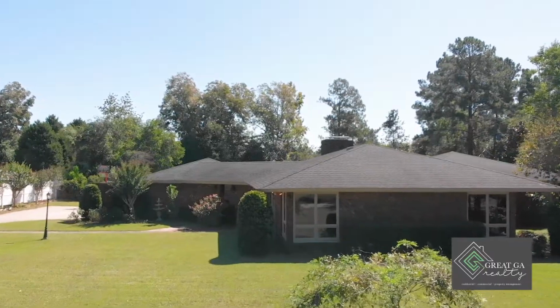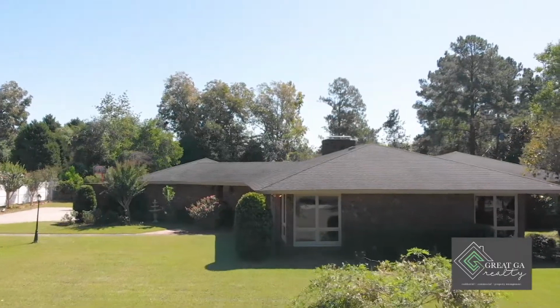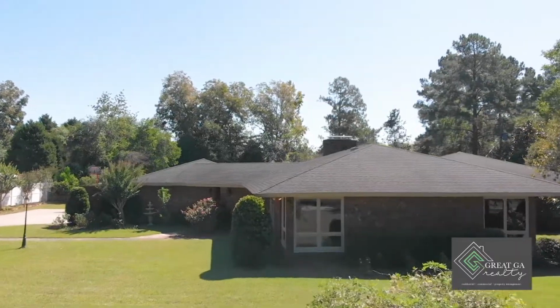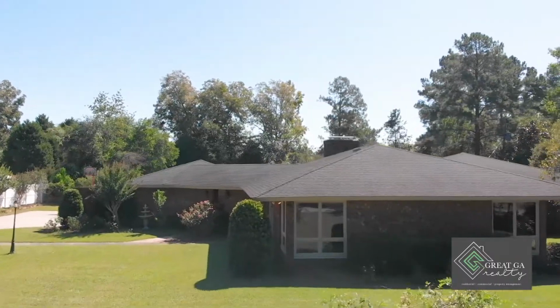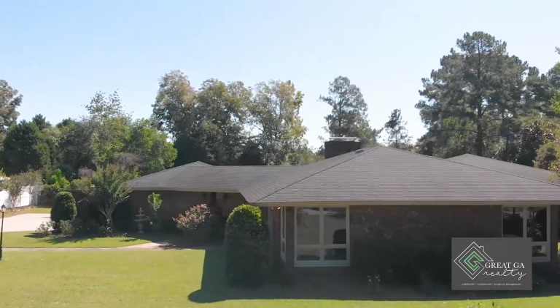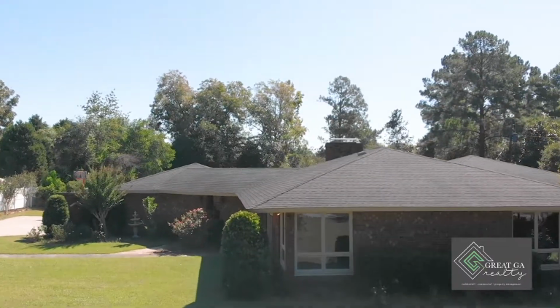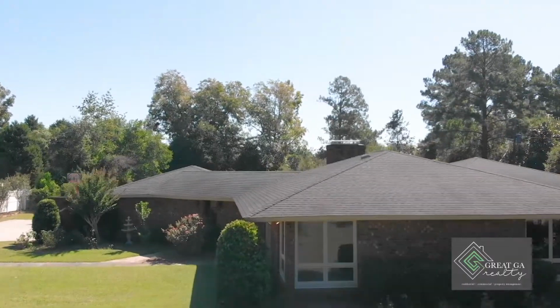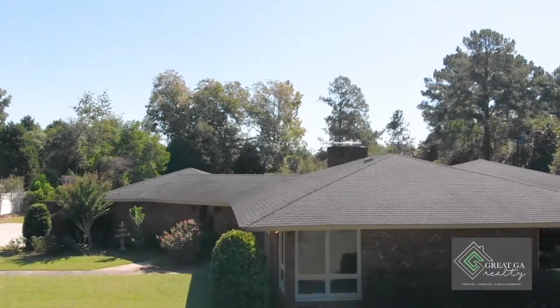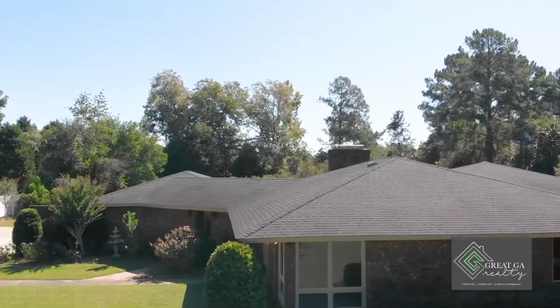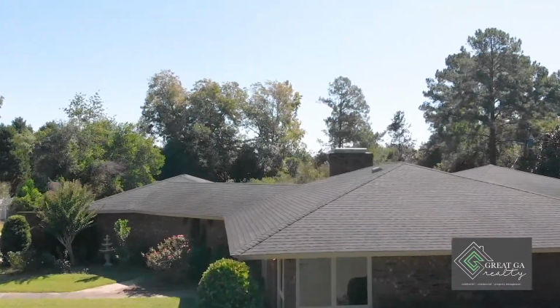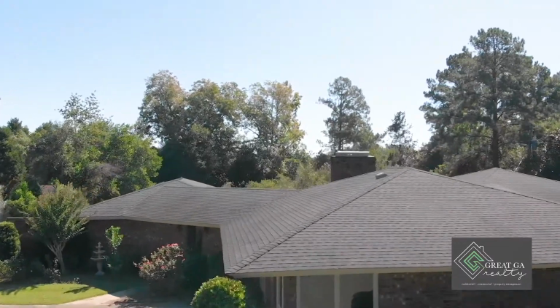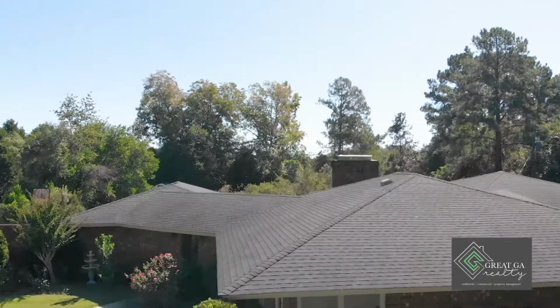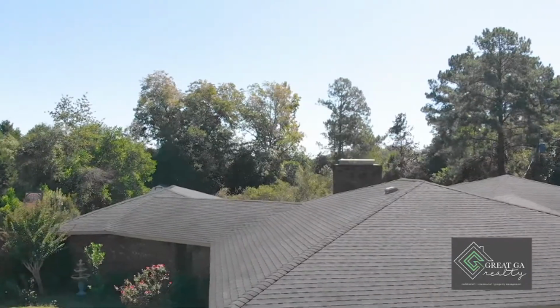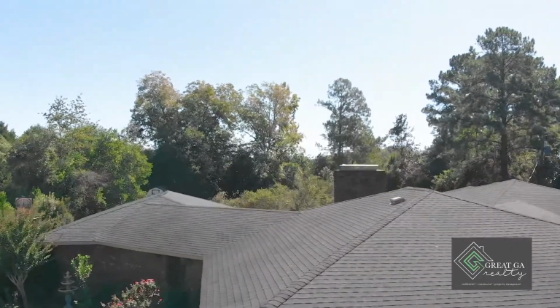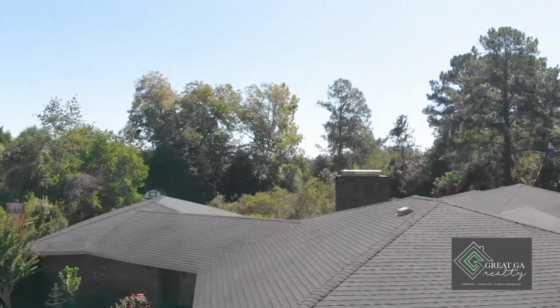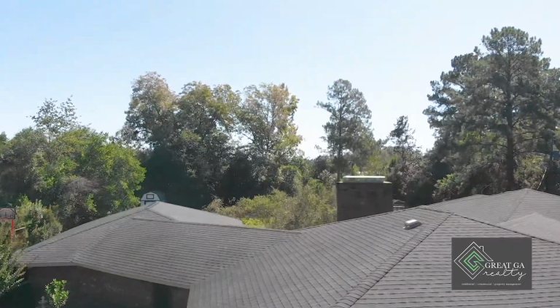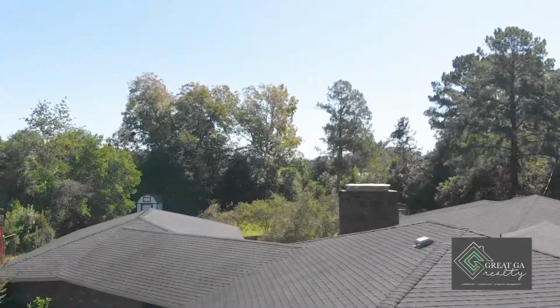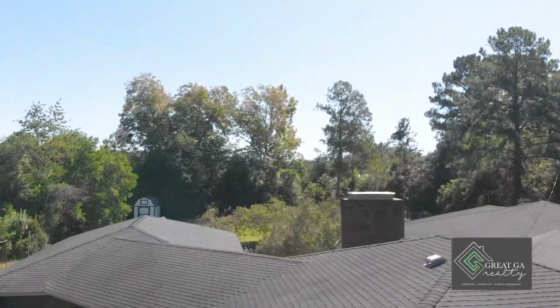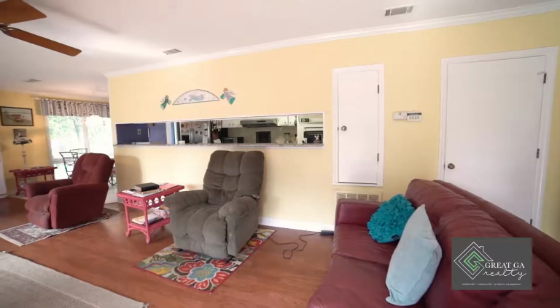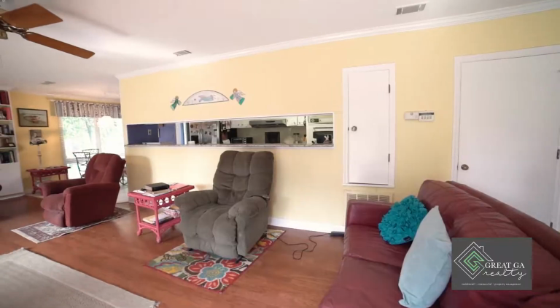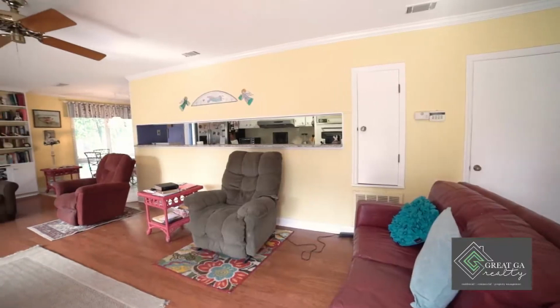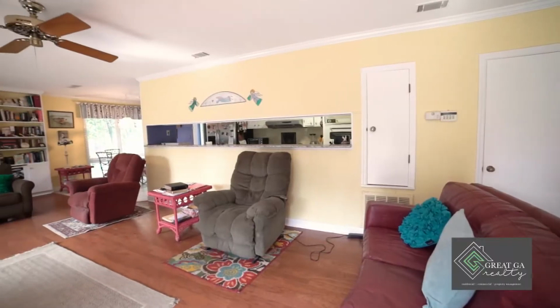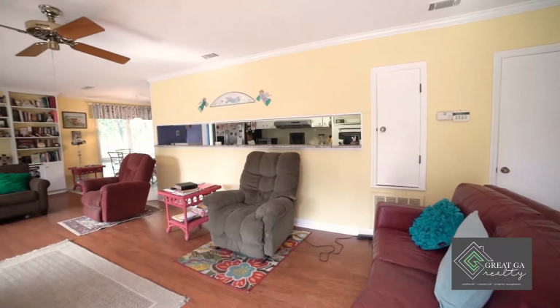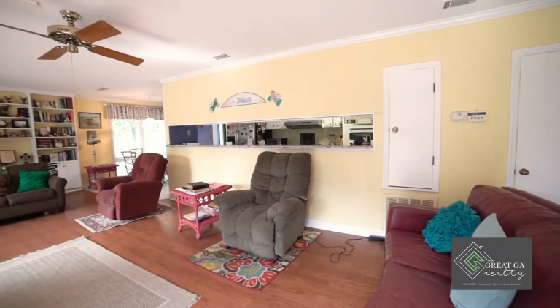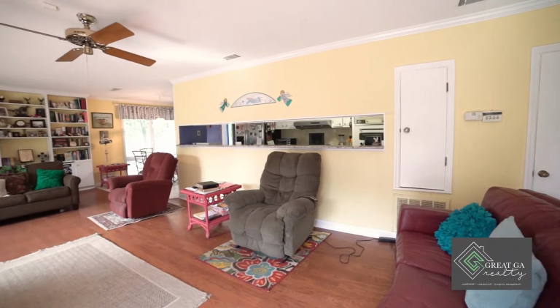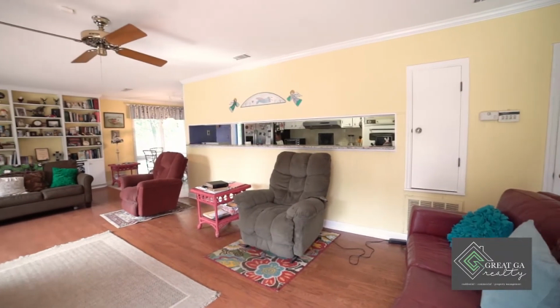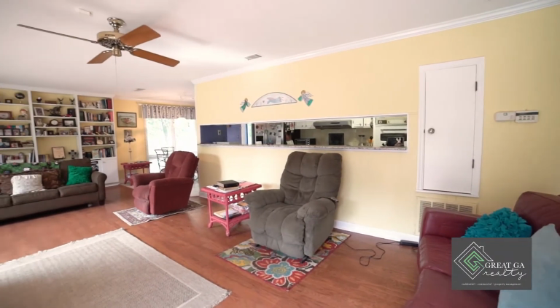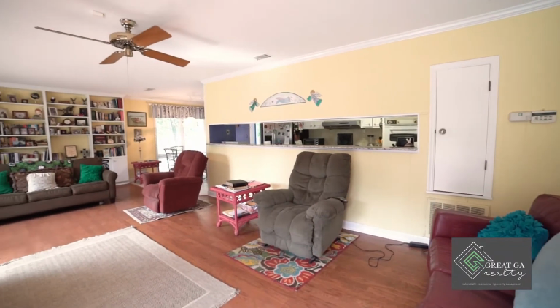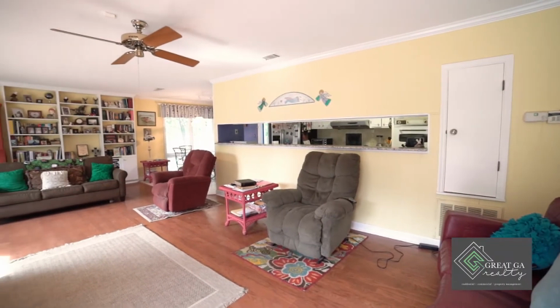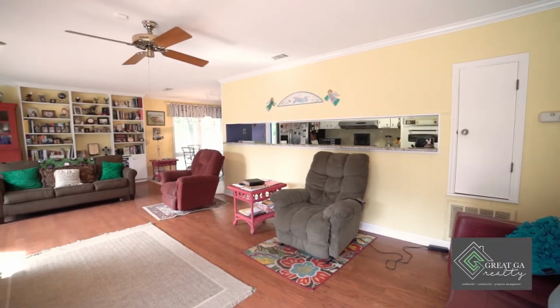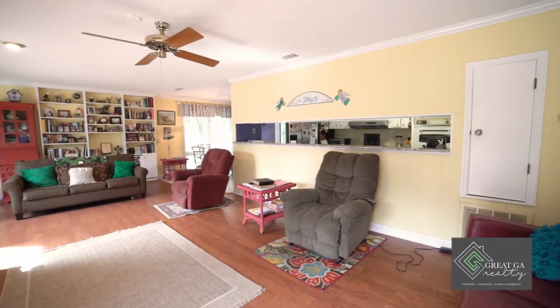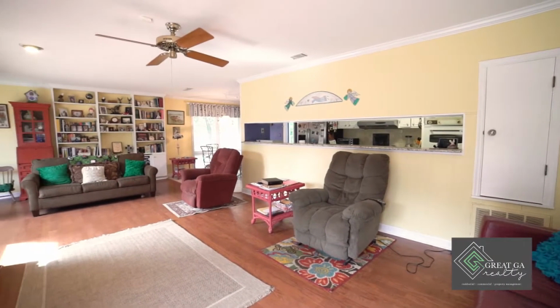The moment you walk through the door of this home, you will notice the abundance of natural light that comes through the floor-to-ceiling windows.